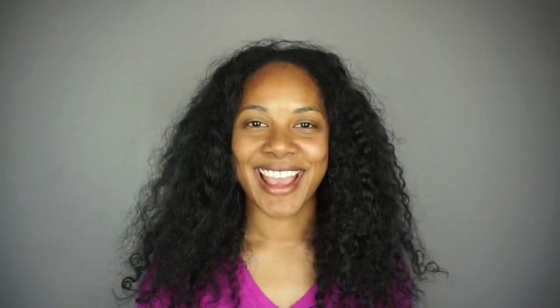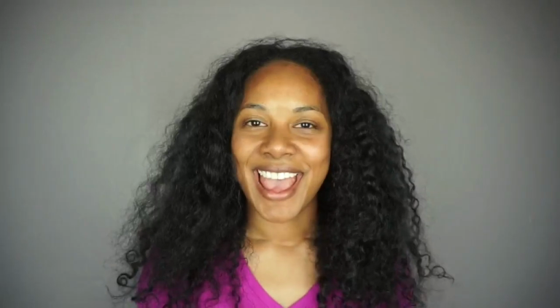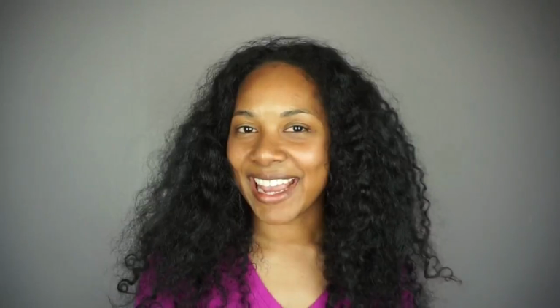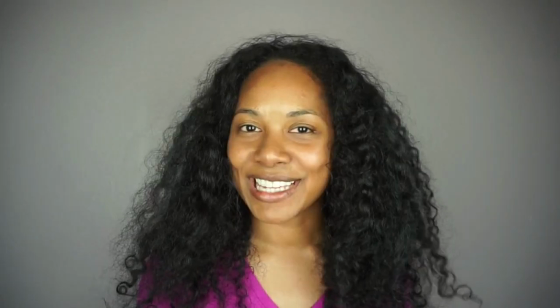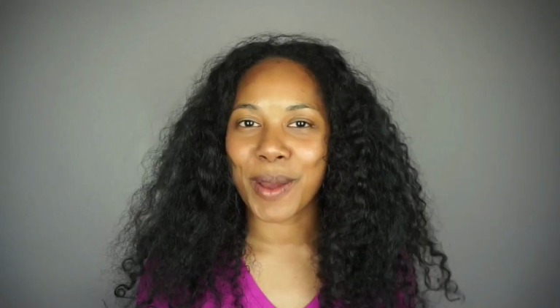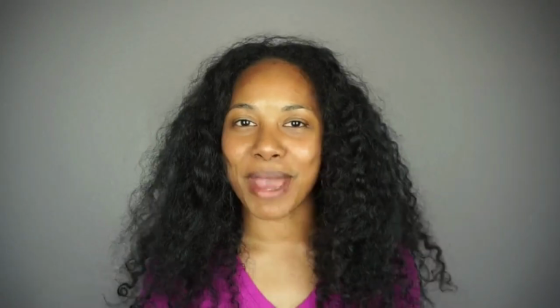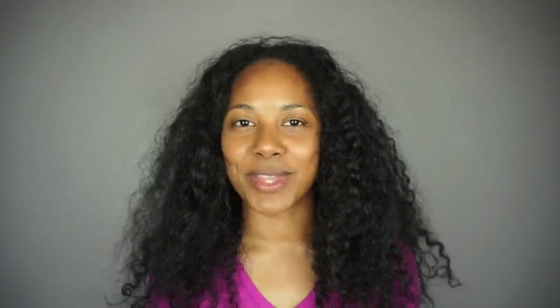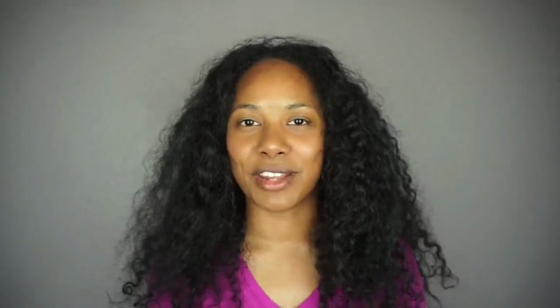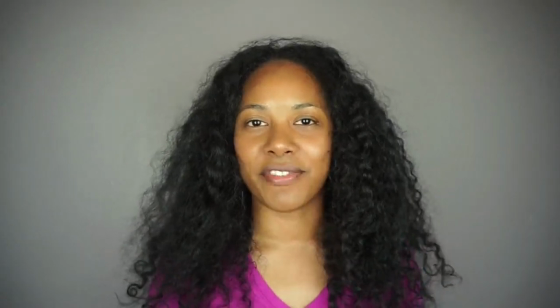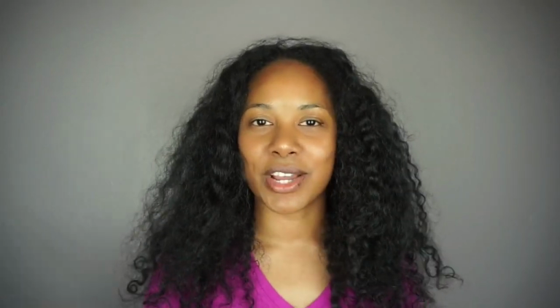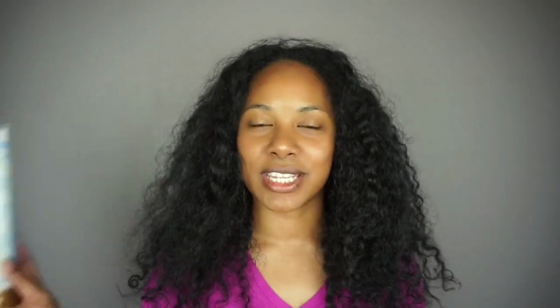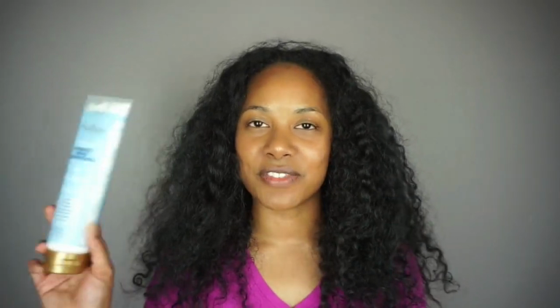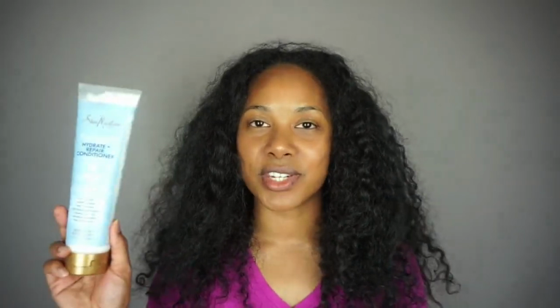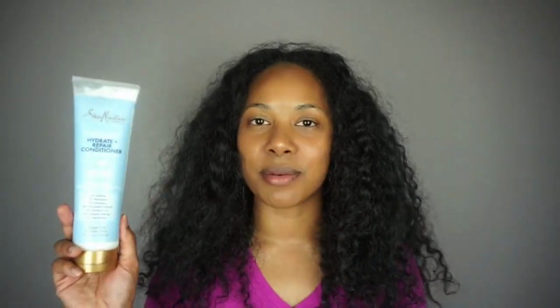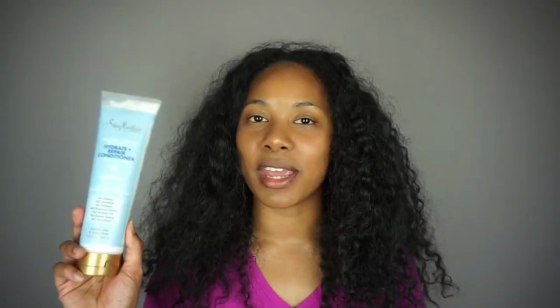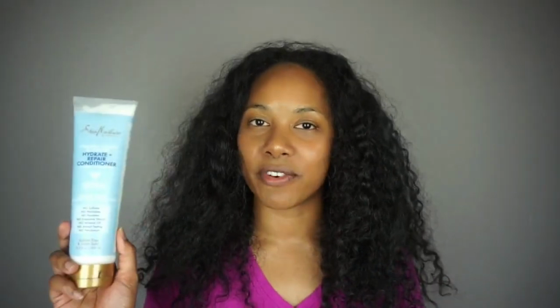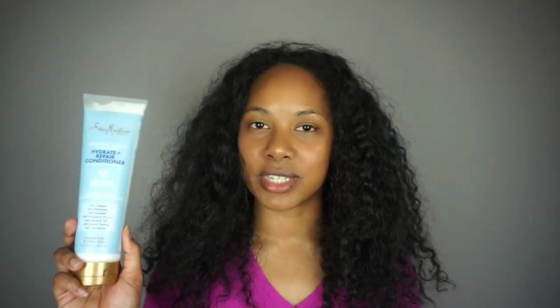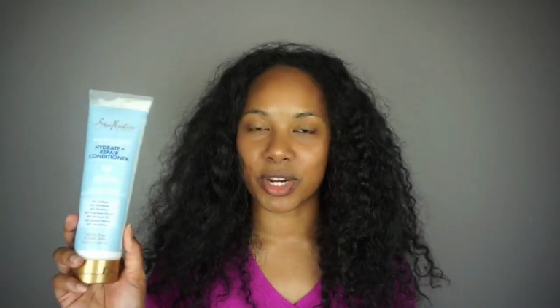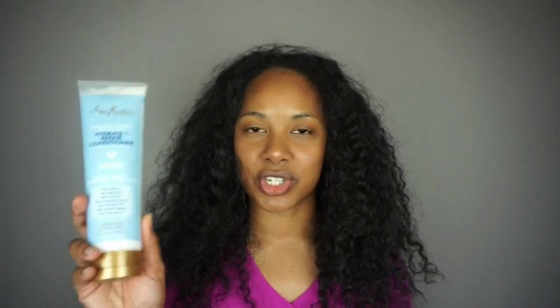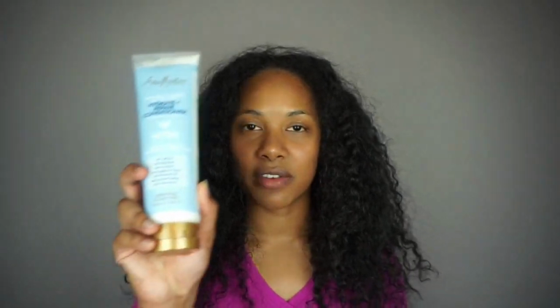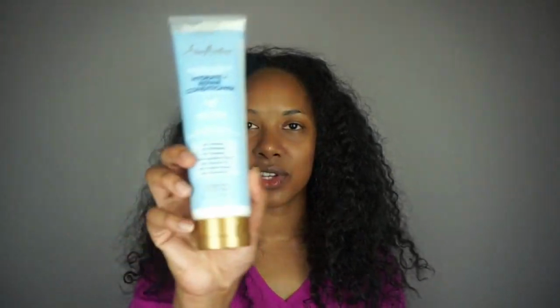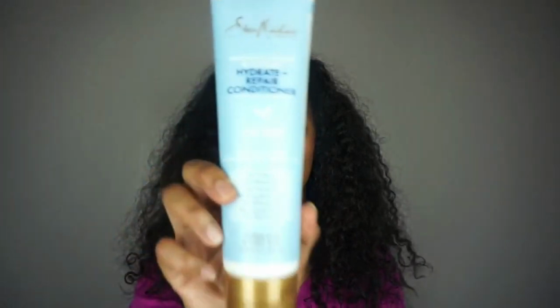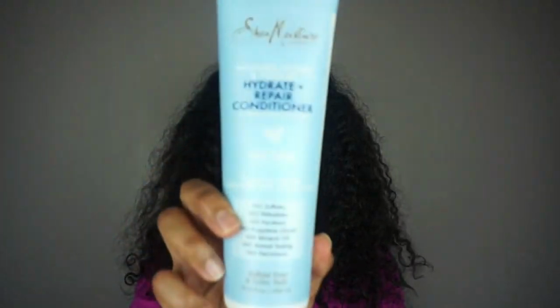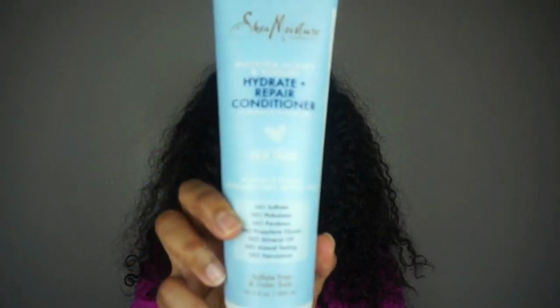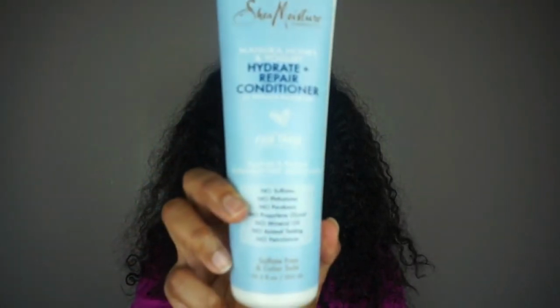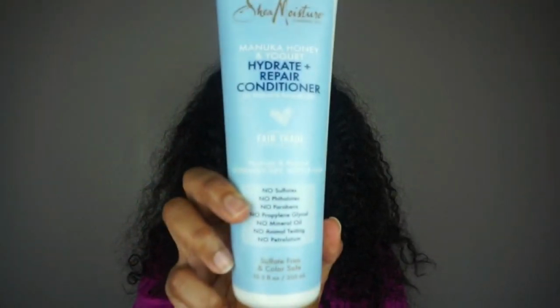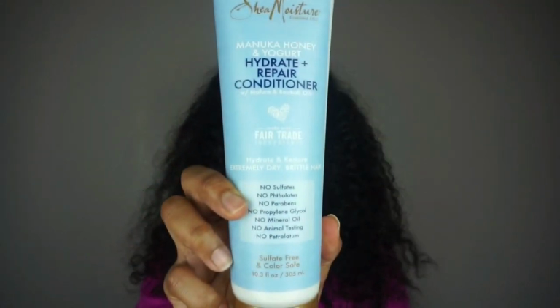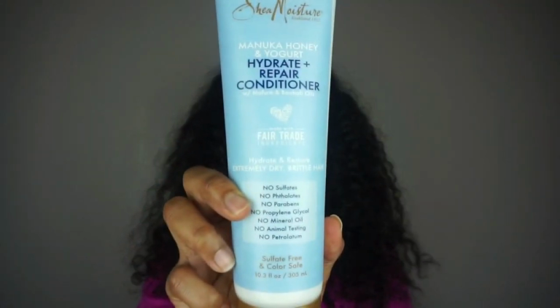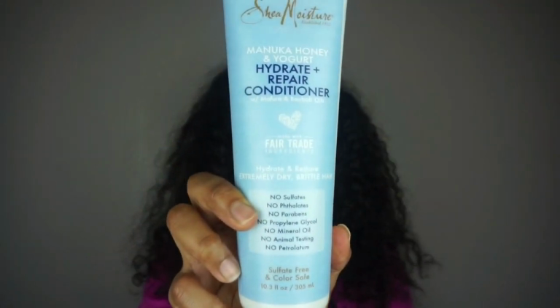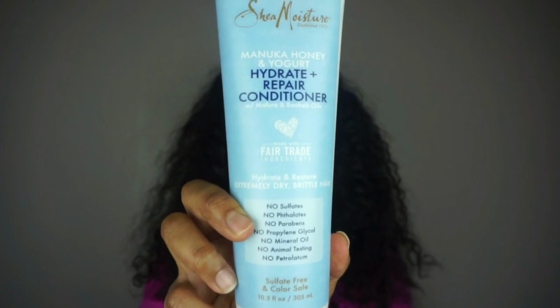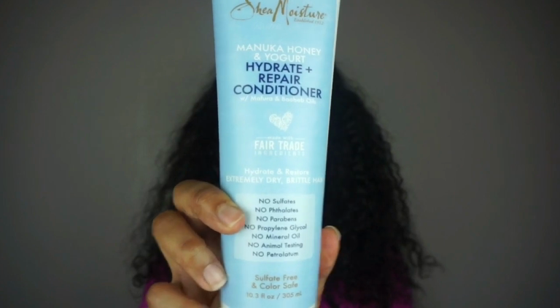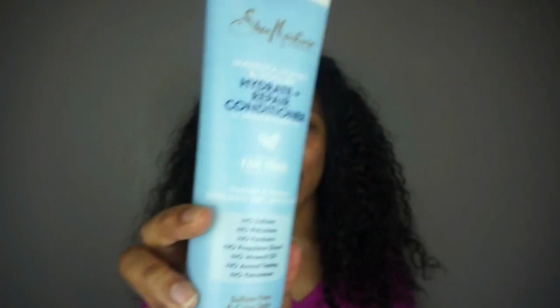Hey guys, I'm back with another video. Today's video is going to be a first impressions of the new Shea Moisture Manuka Honey and Yogurt line.